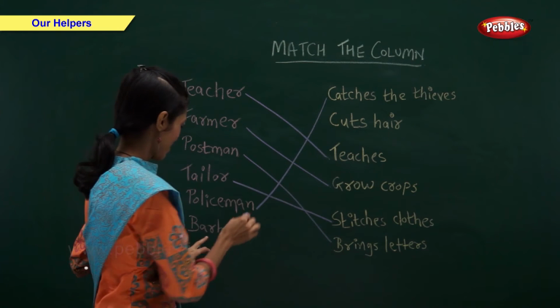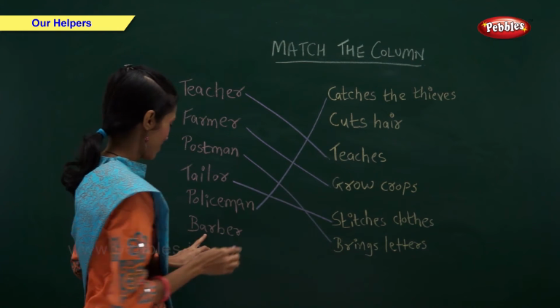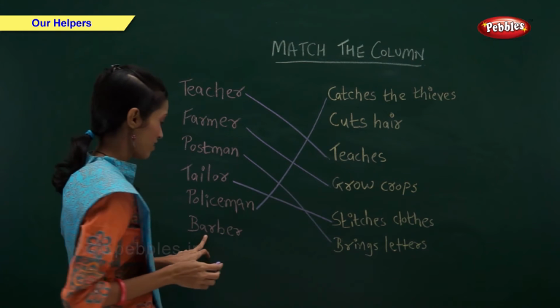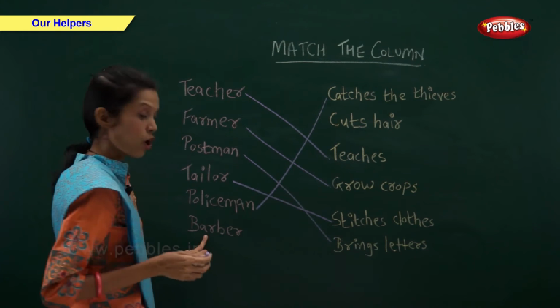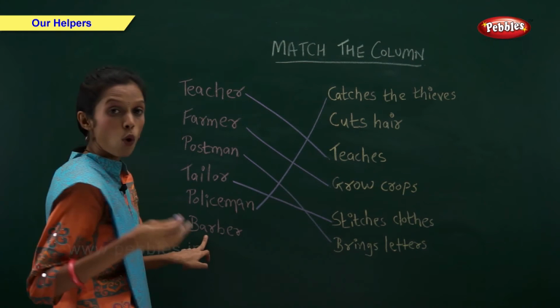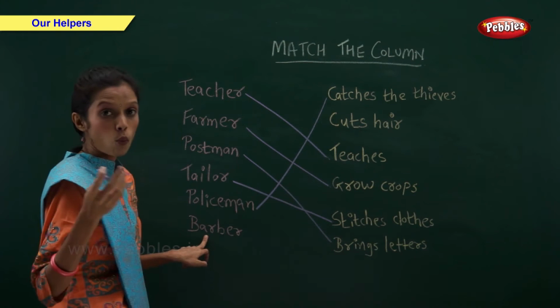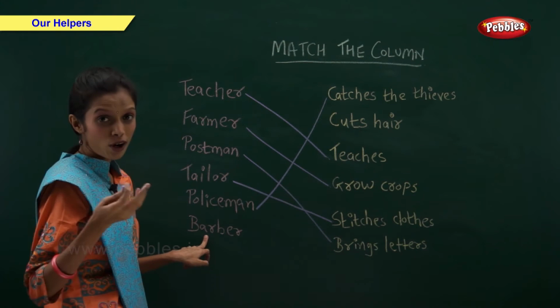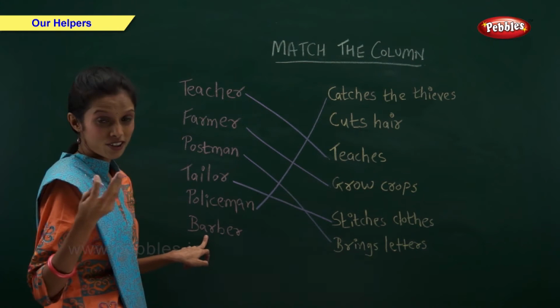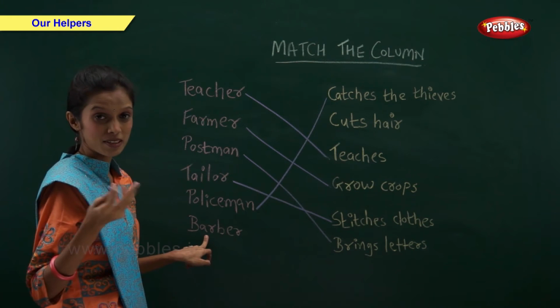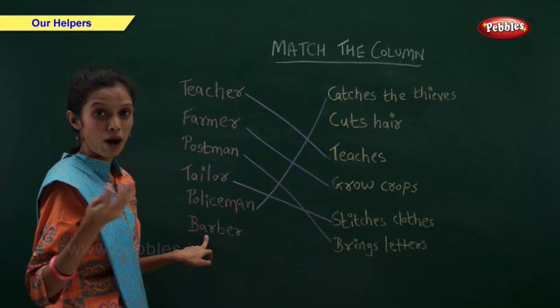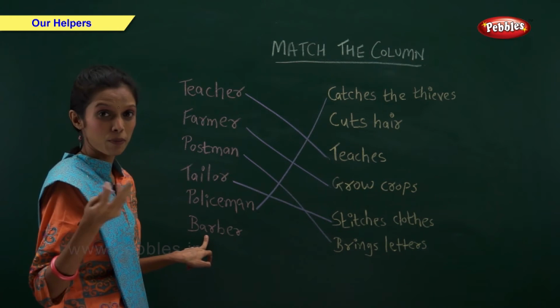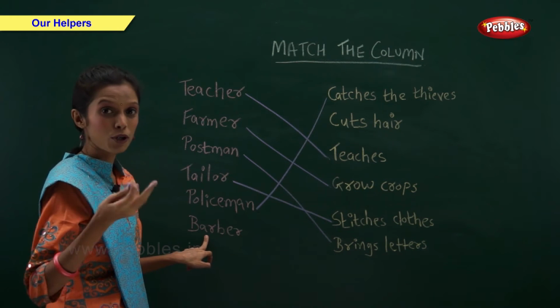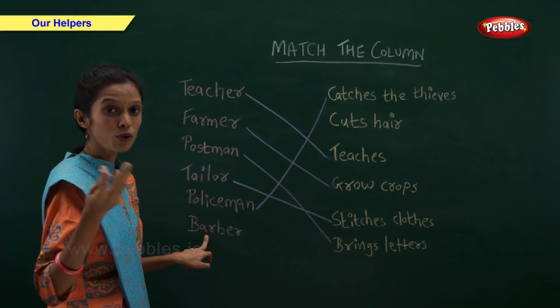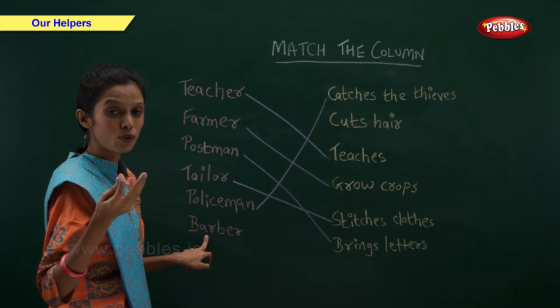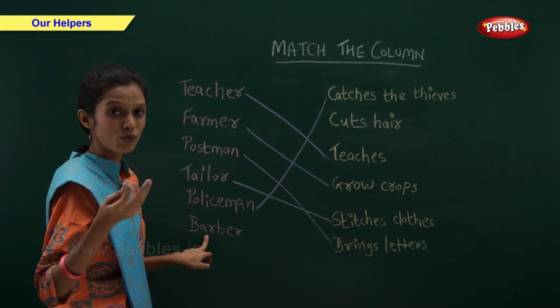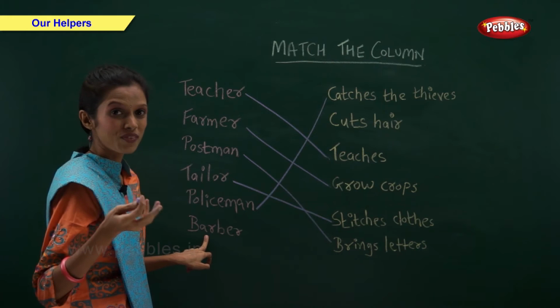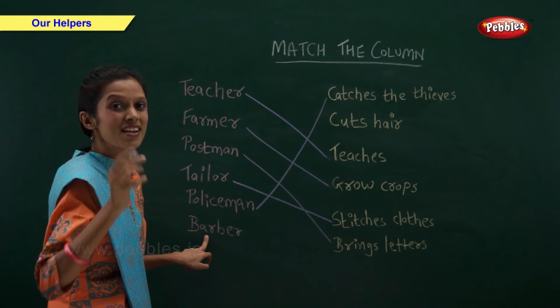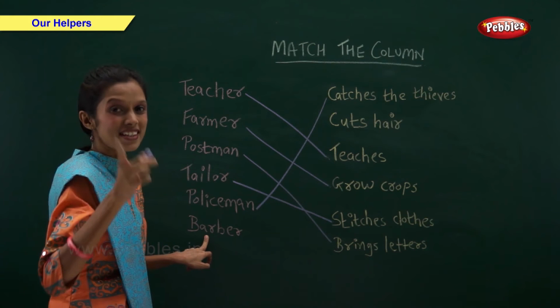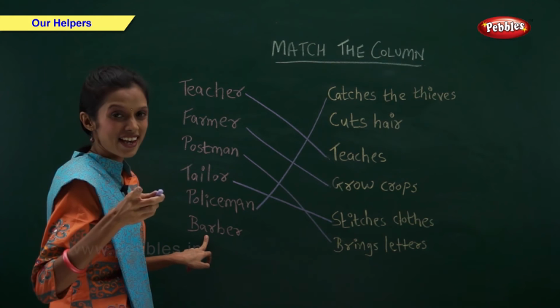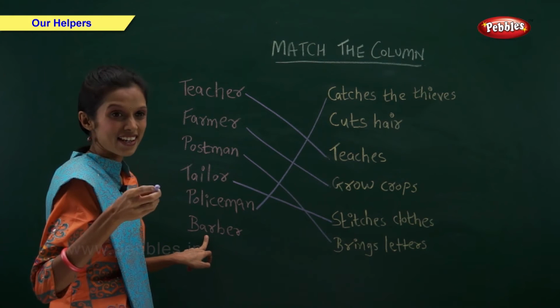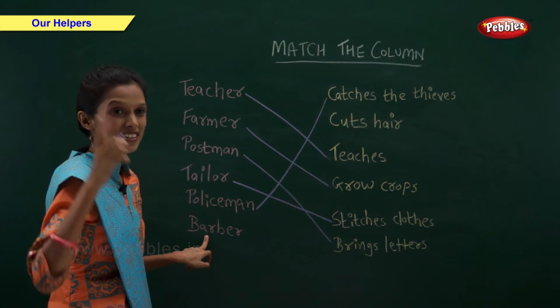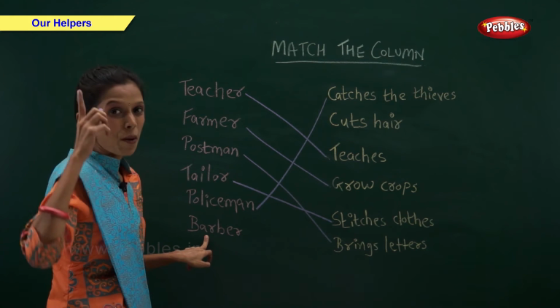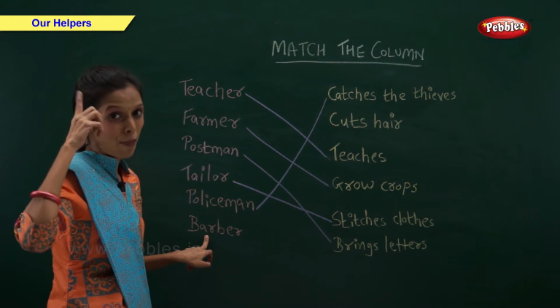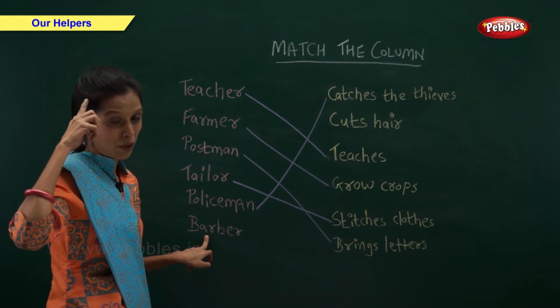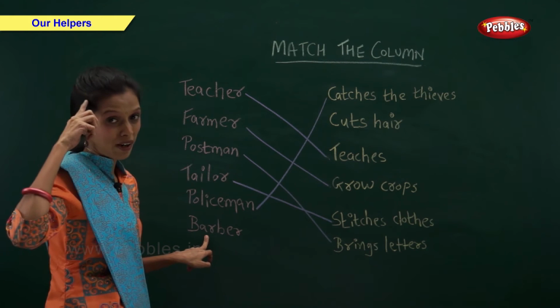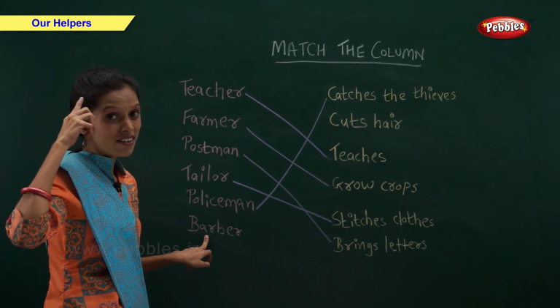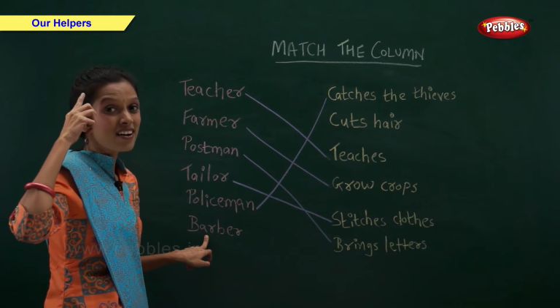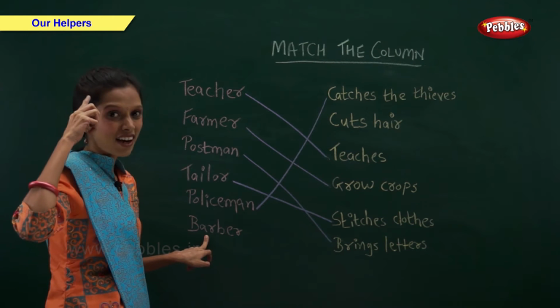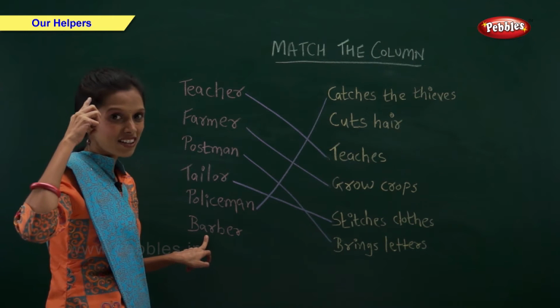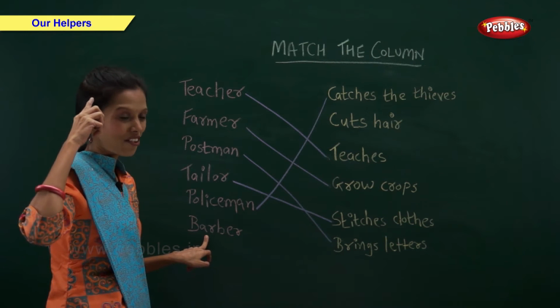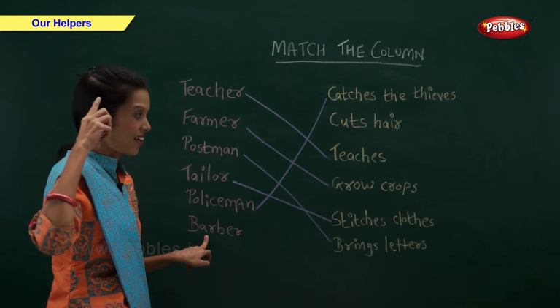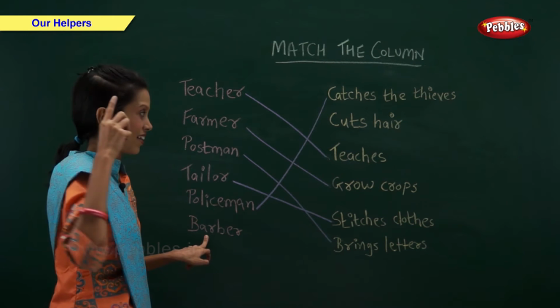What does a barber do? Barber cuts our hair.